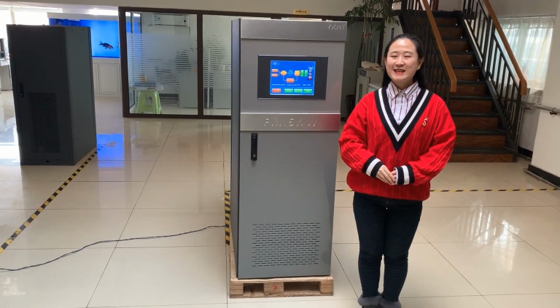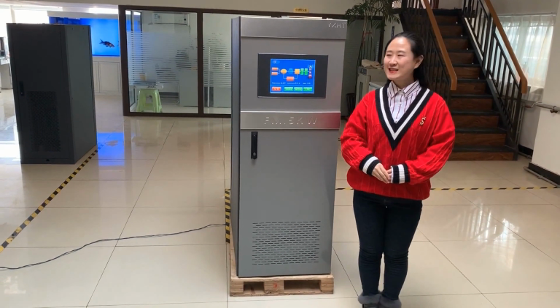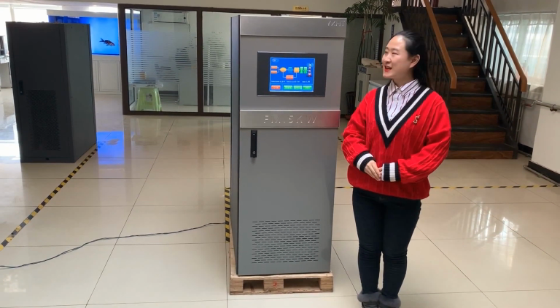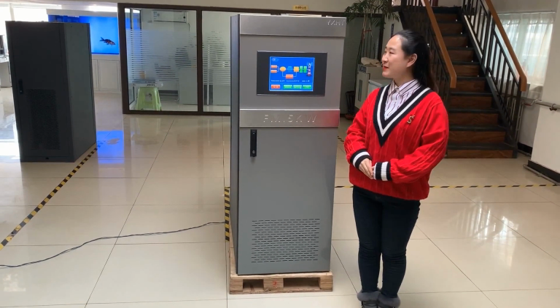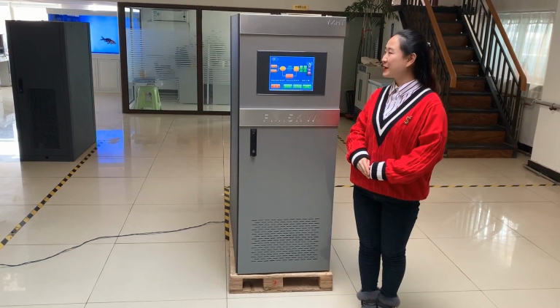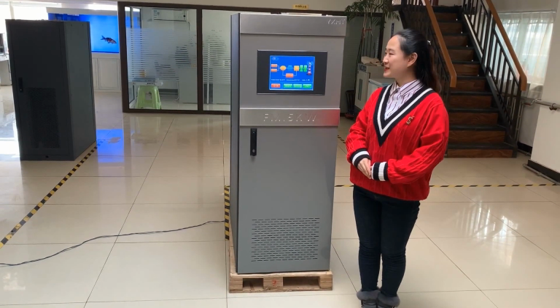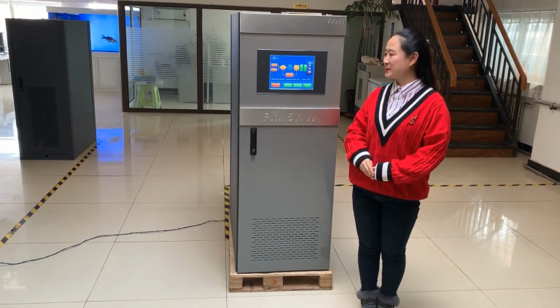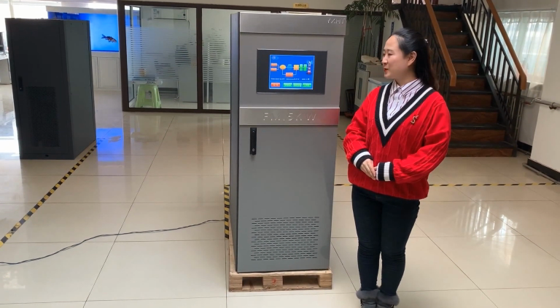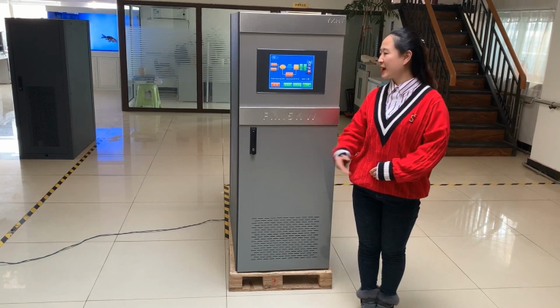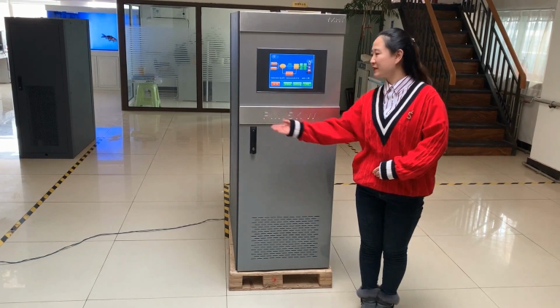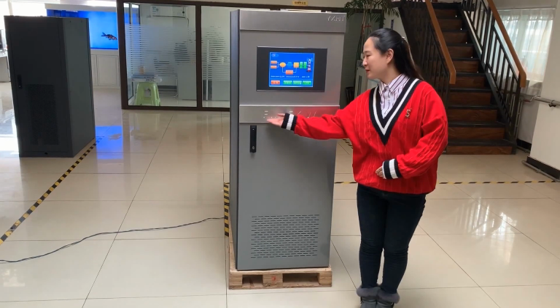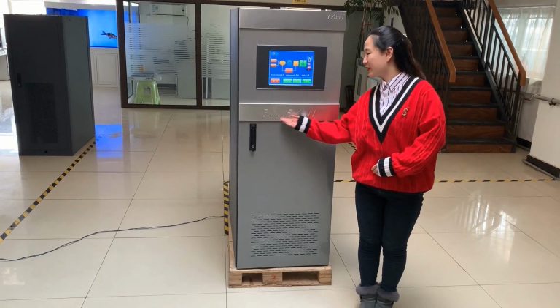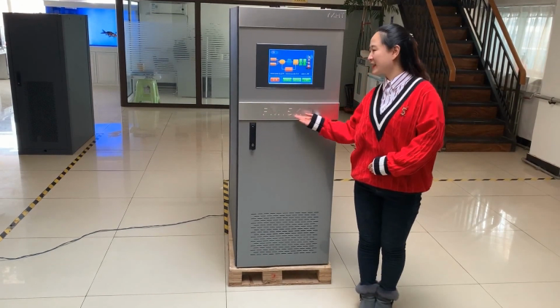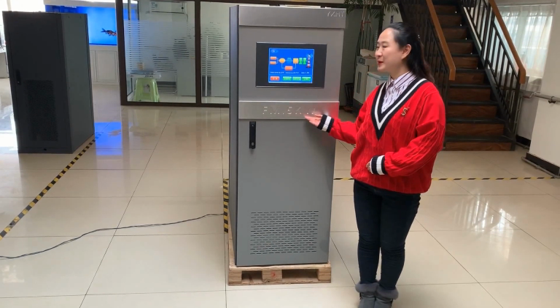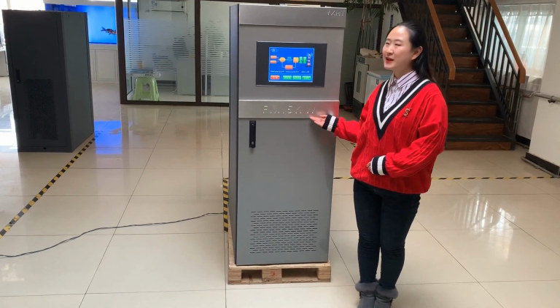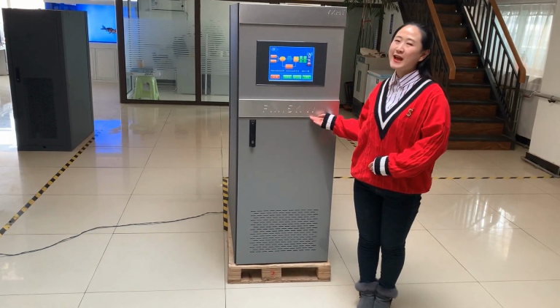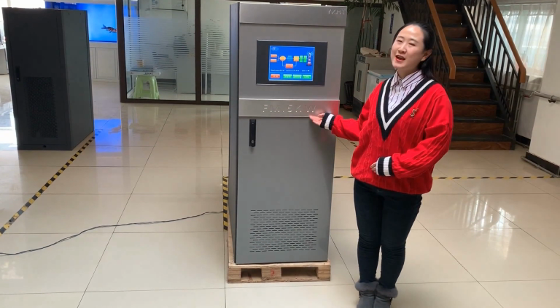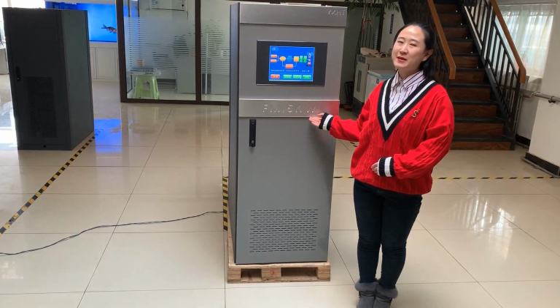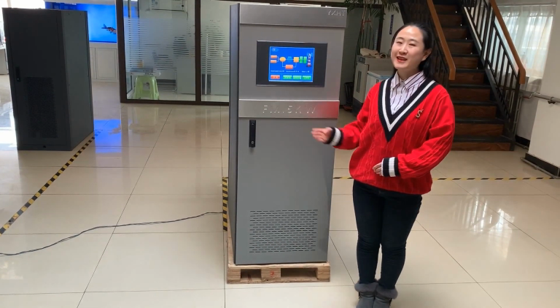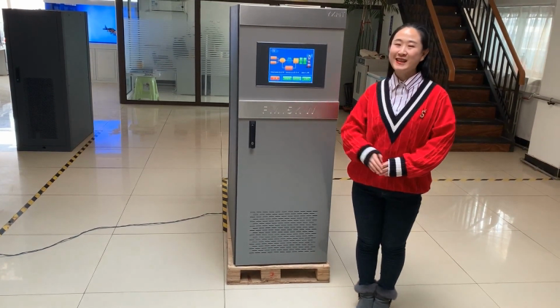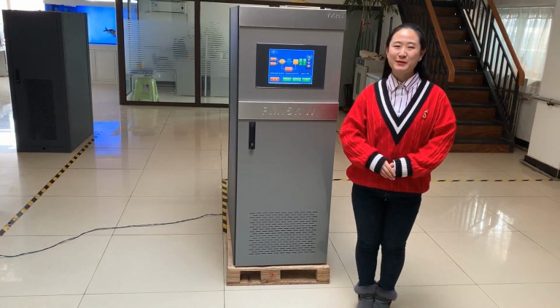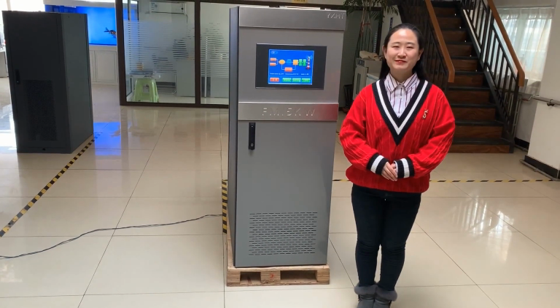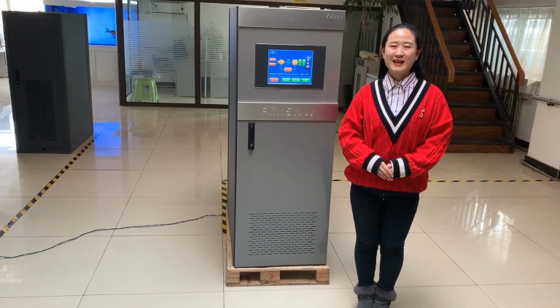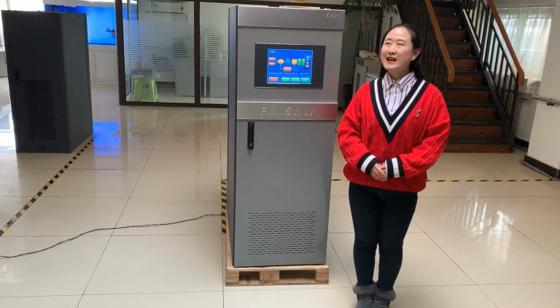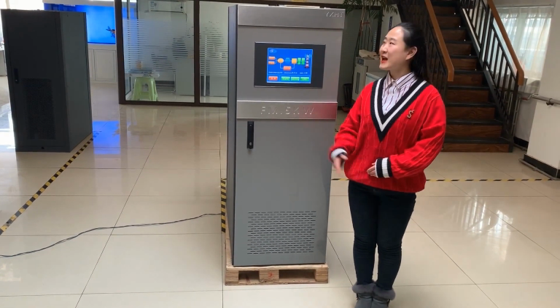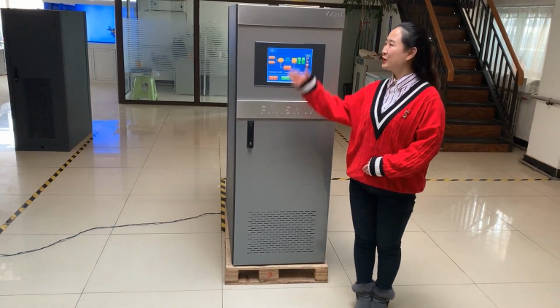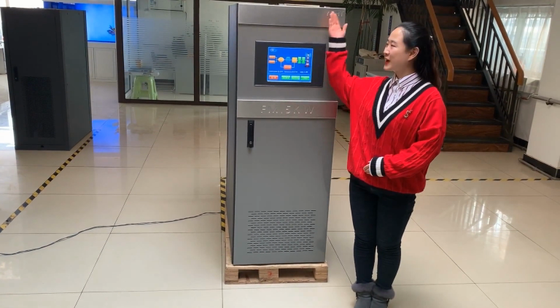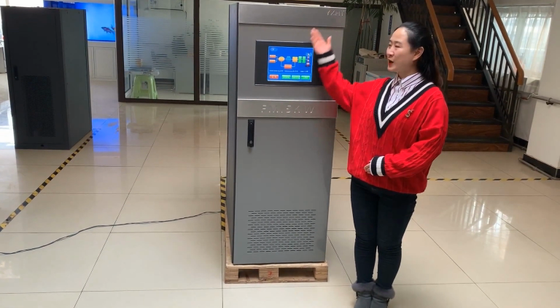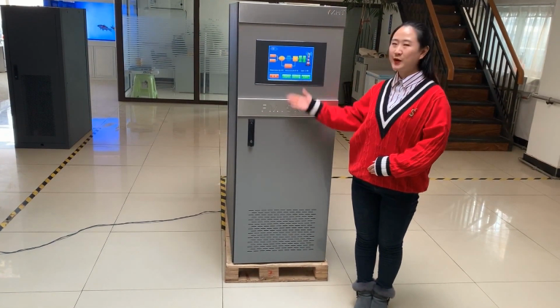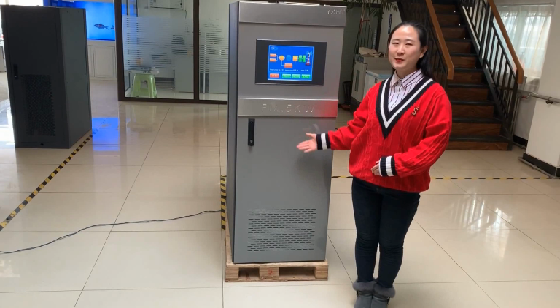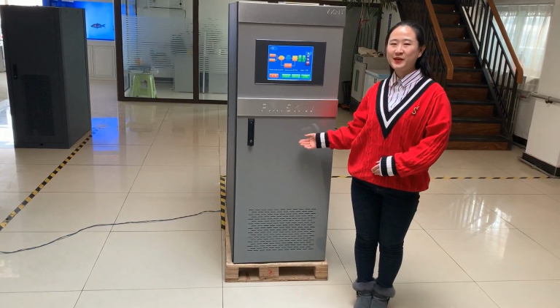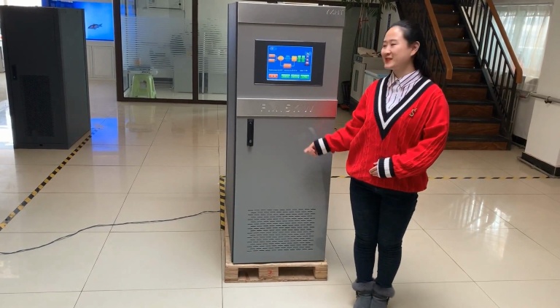This set of models comes in both FM 5KW and FM 2KW. Let's have a look at the overall appearance.